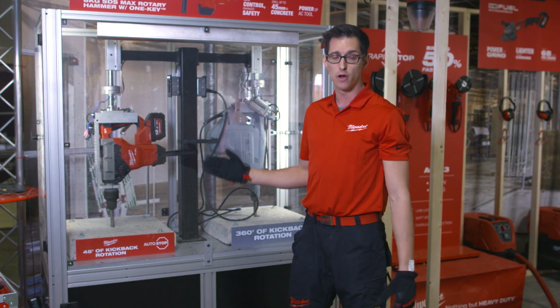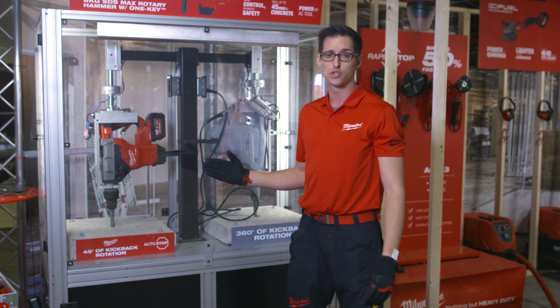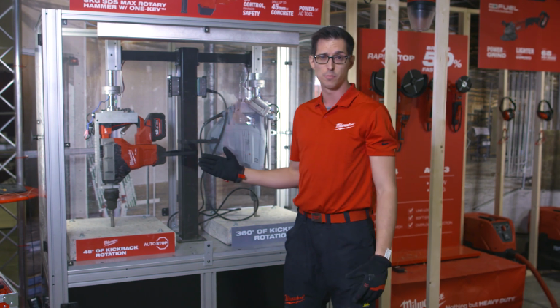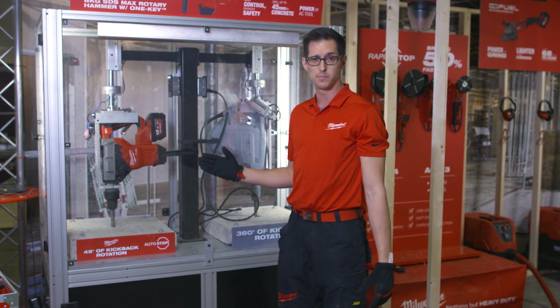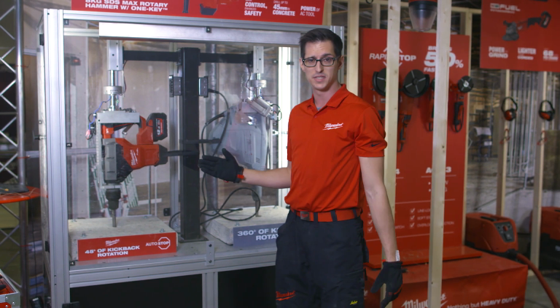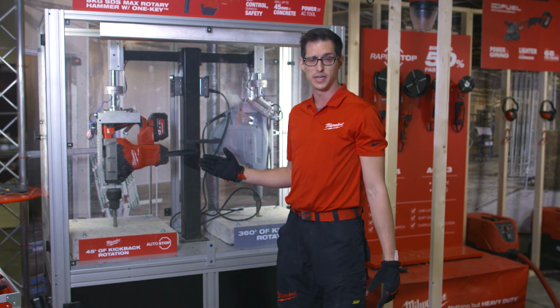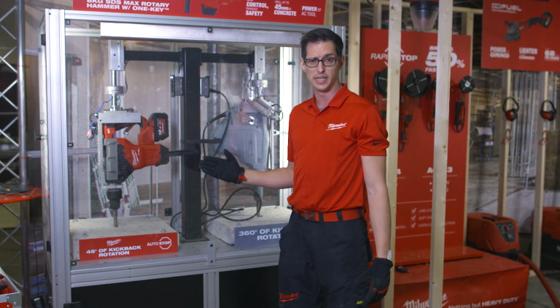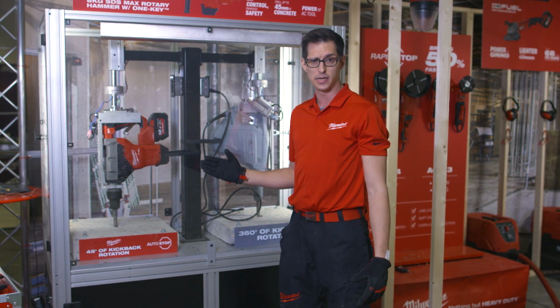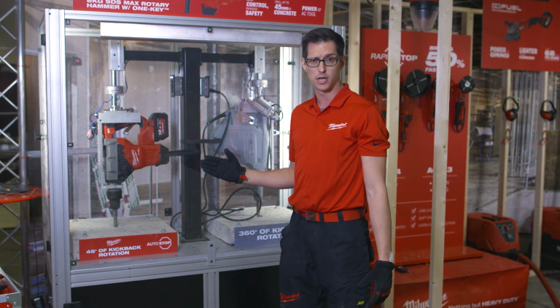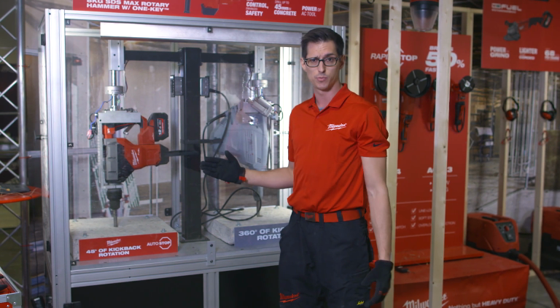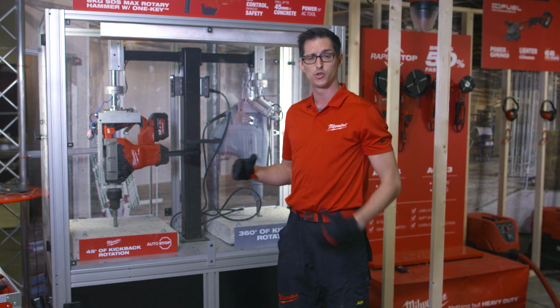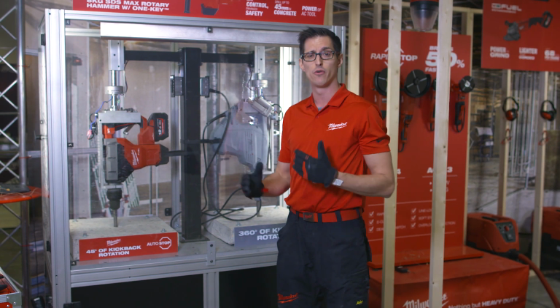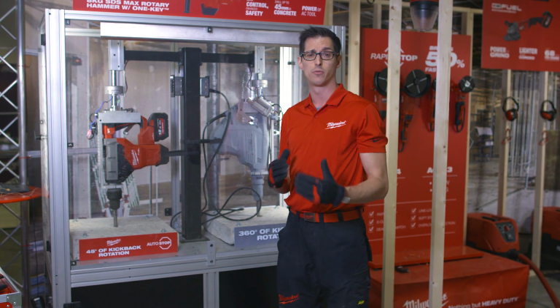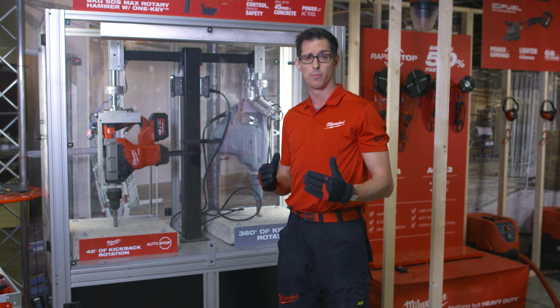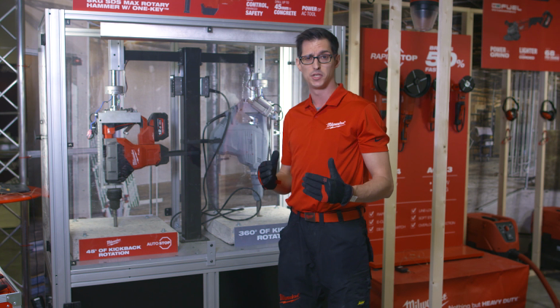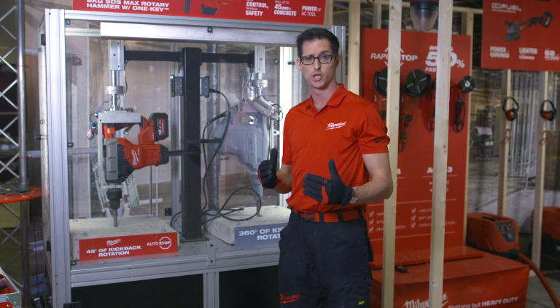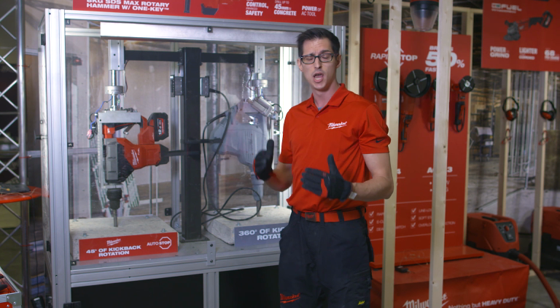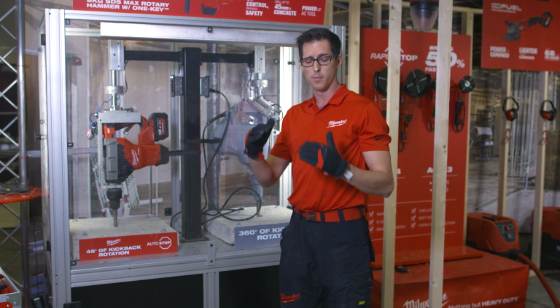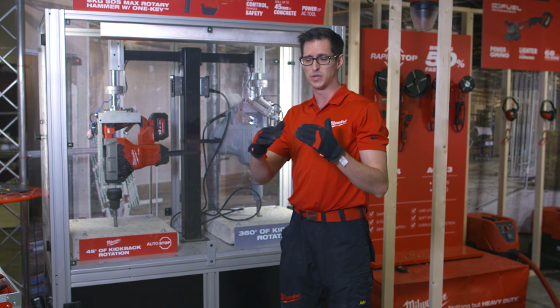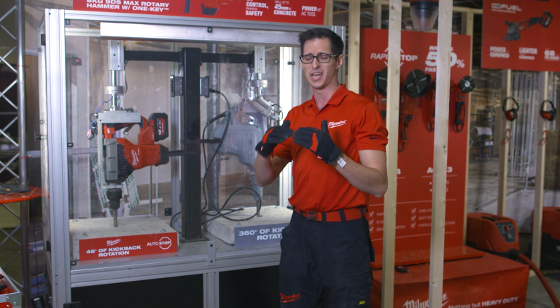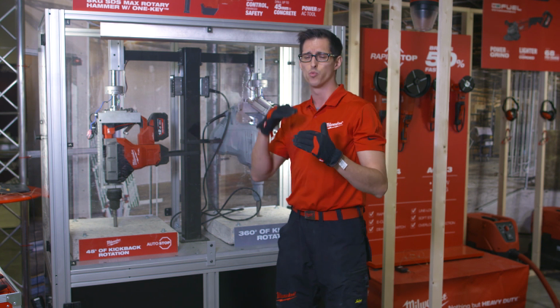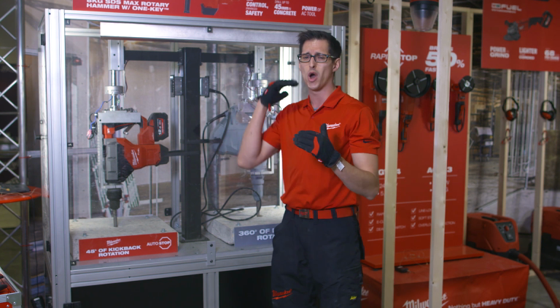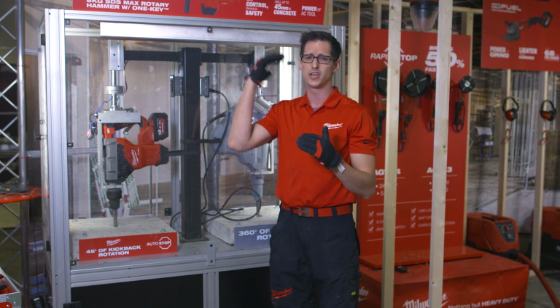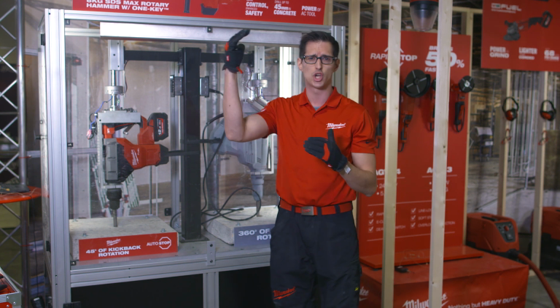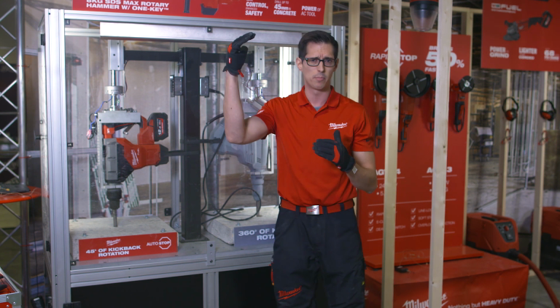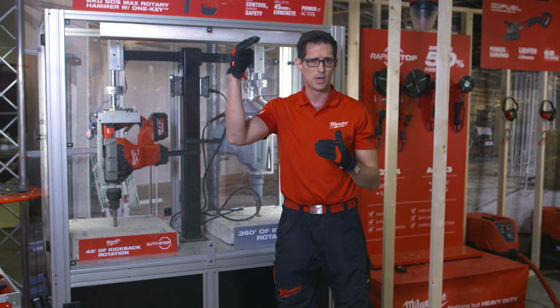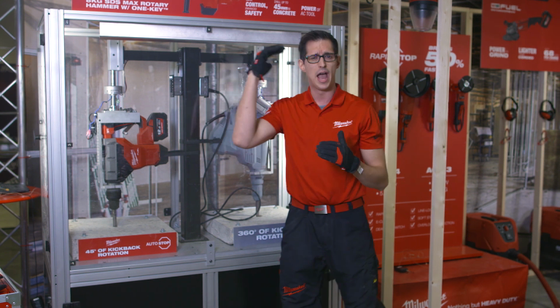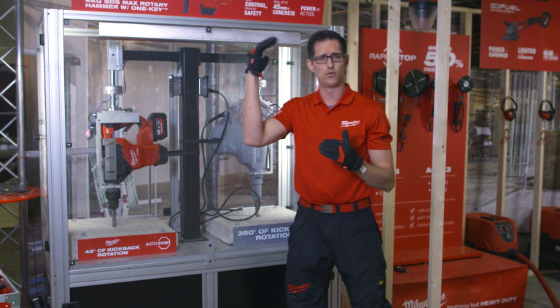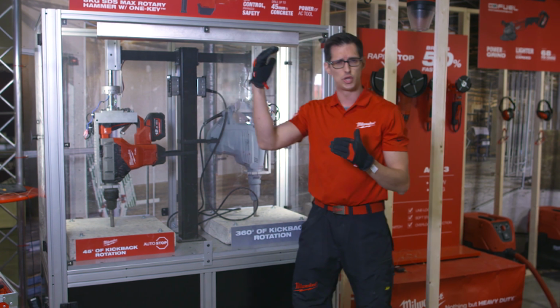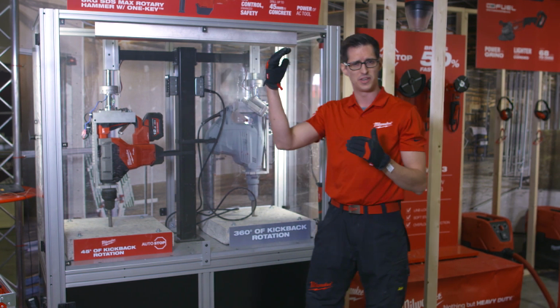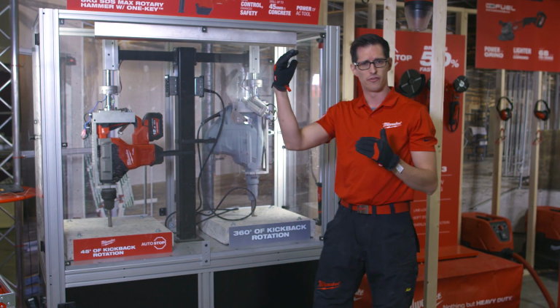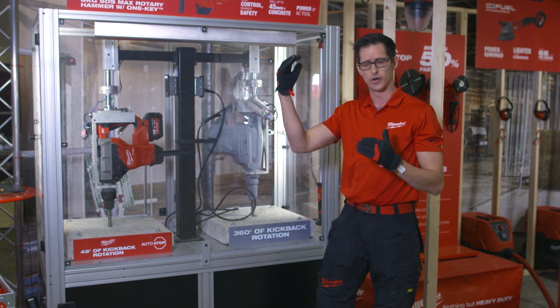Autostop is basically an e-clutch, like what you know from the competition, but we take it one edge up and do something different.